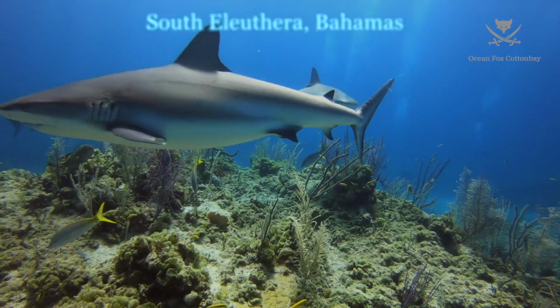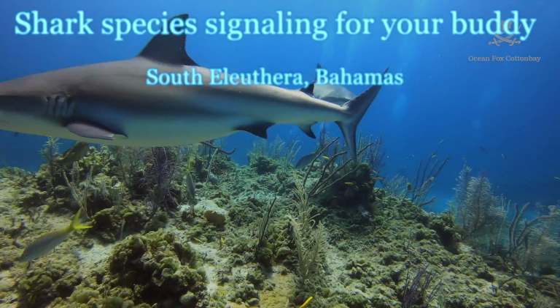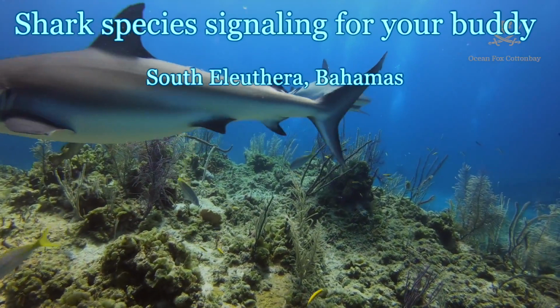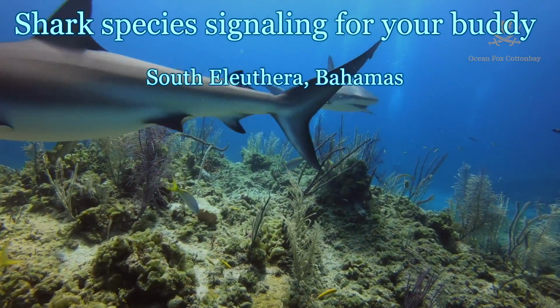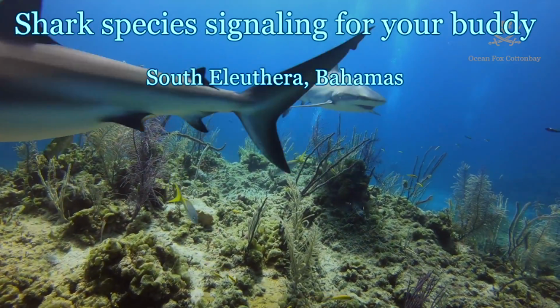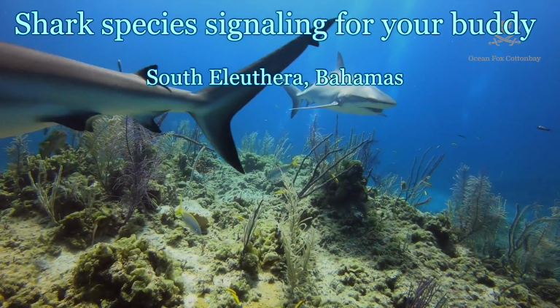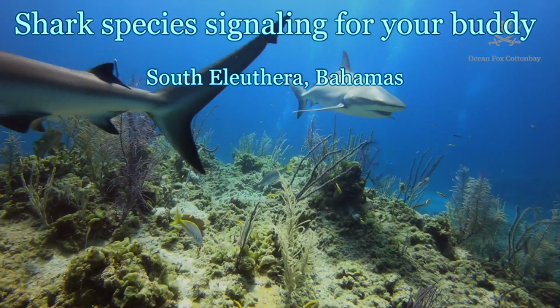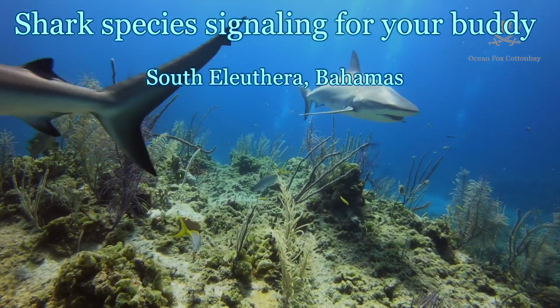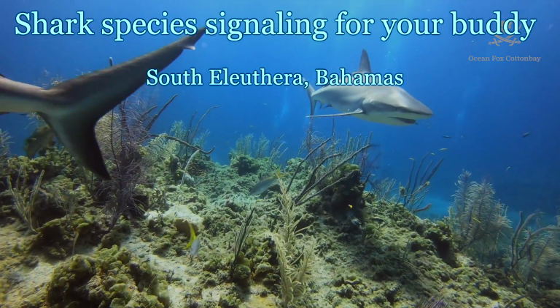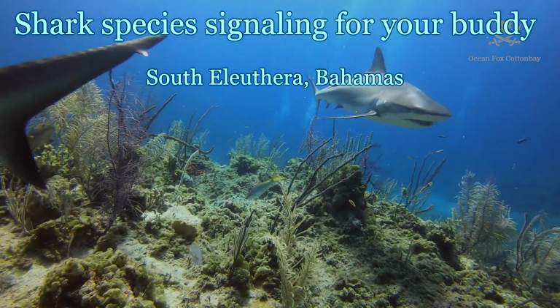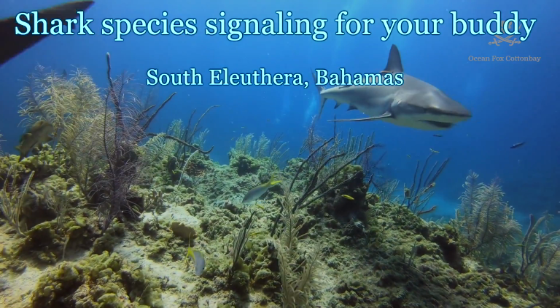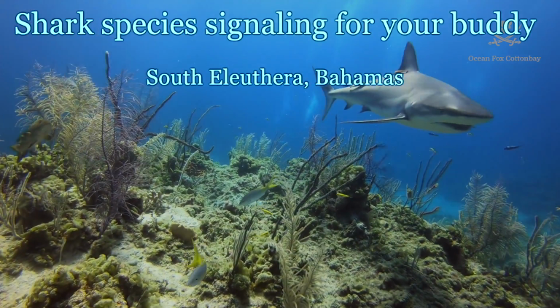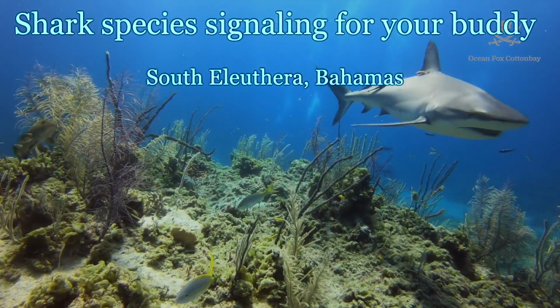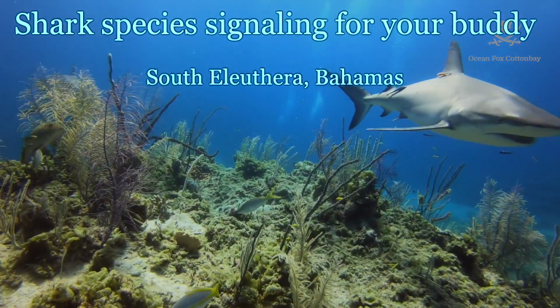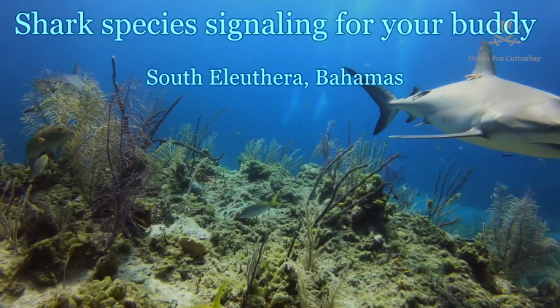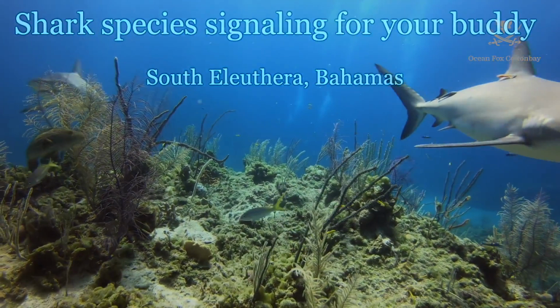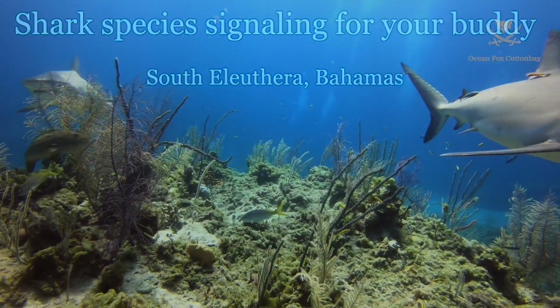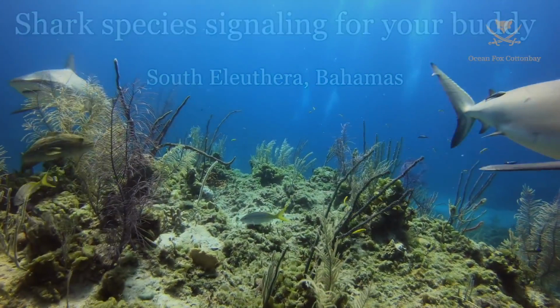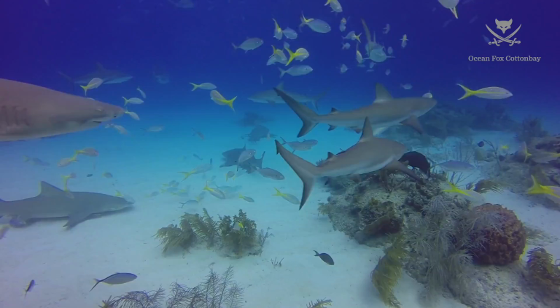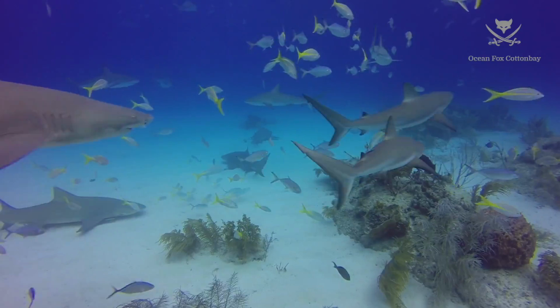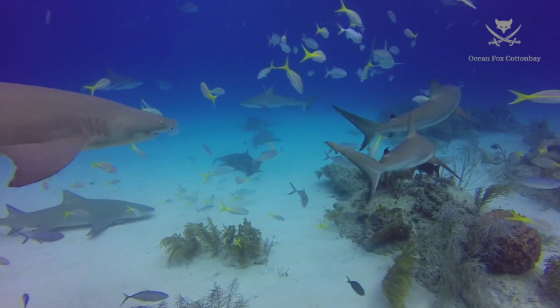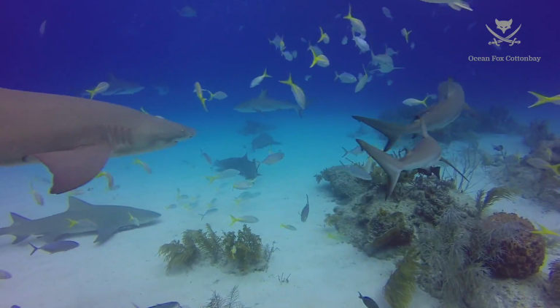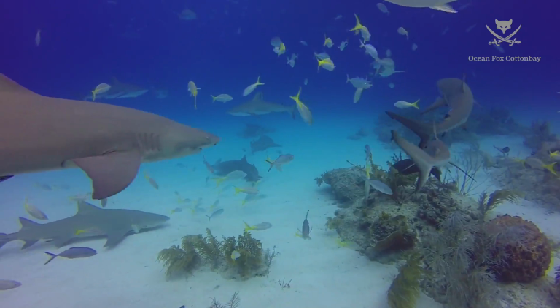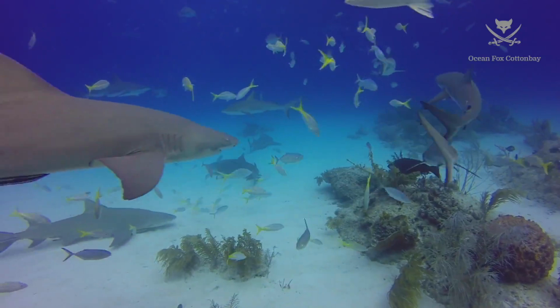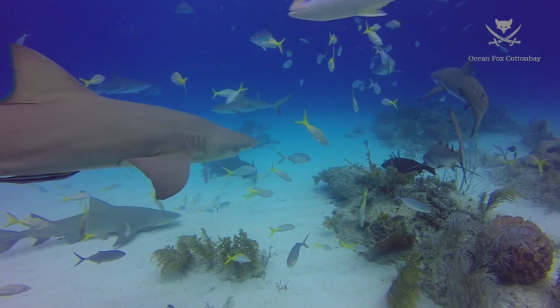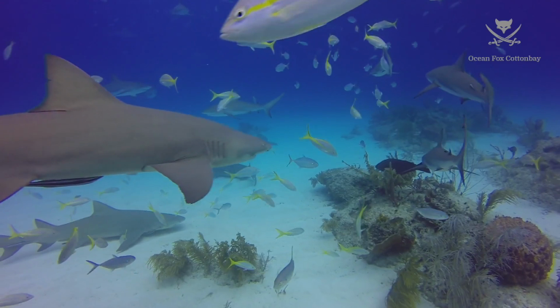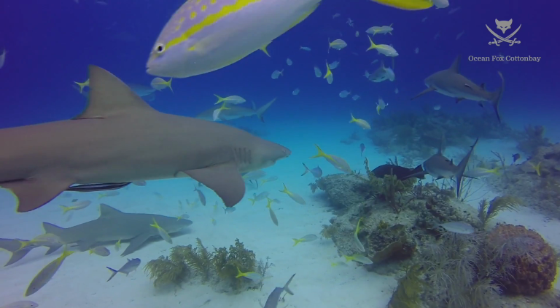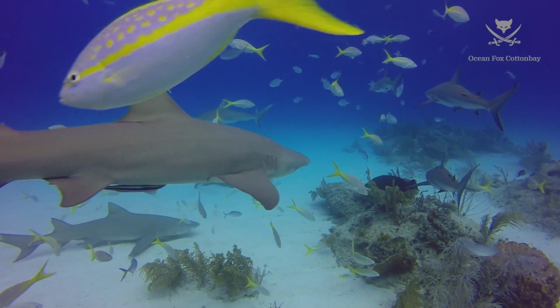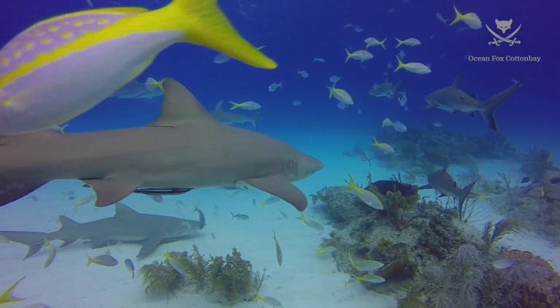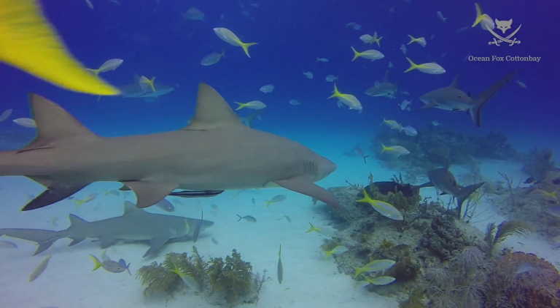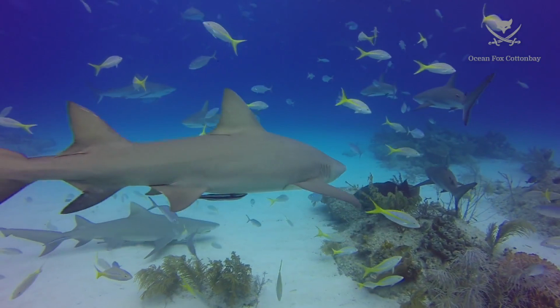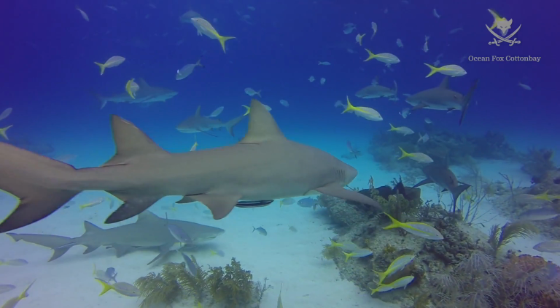On Zelda Luther, we have so many species of sharks, you need to be able to identify the species for your dive buddy.